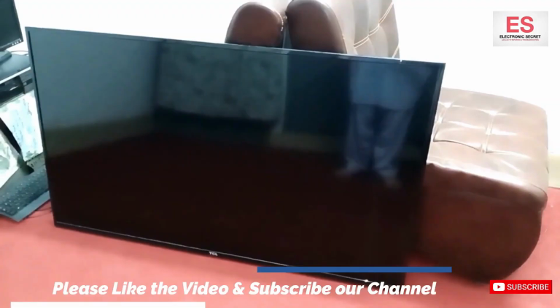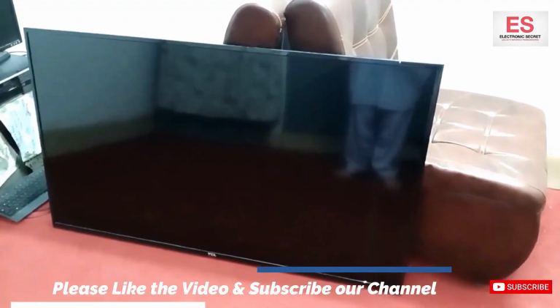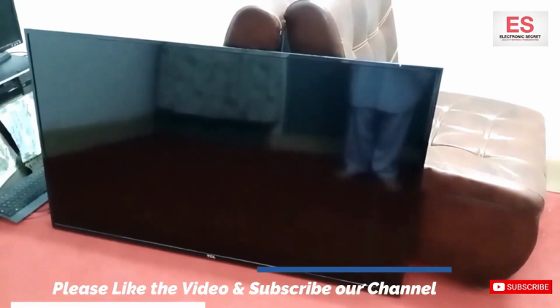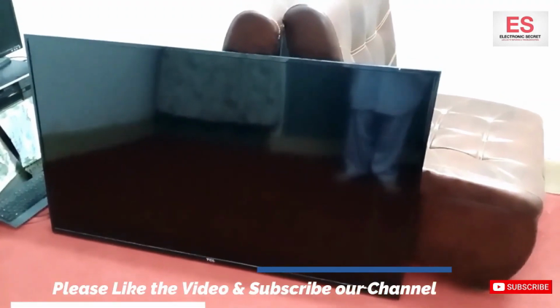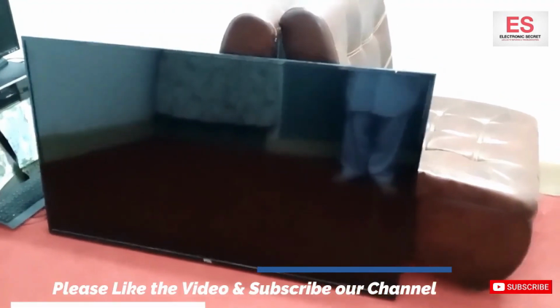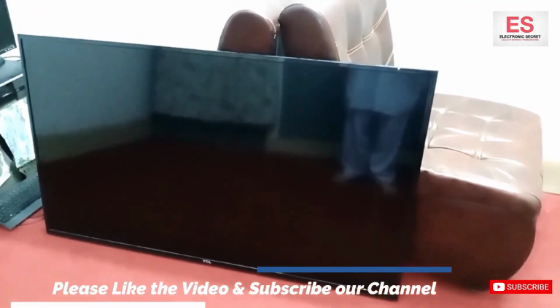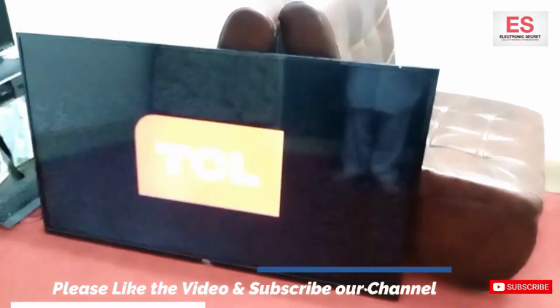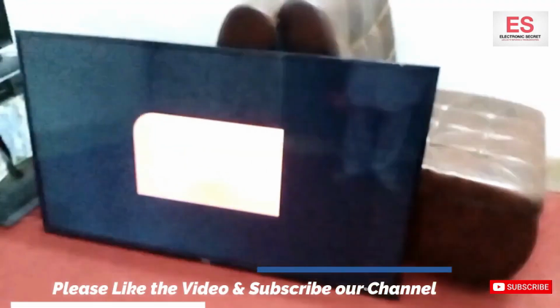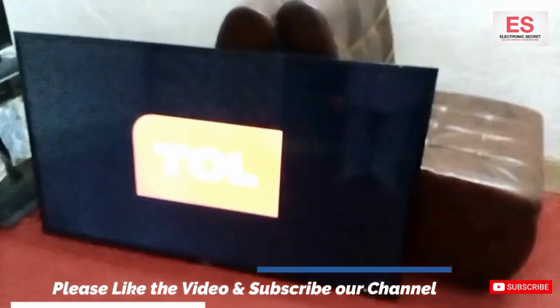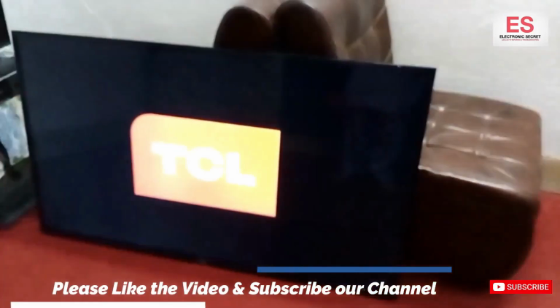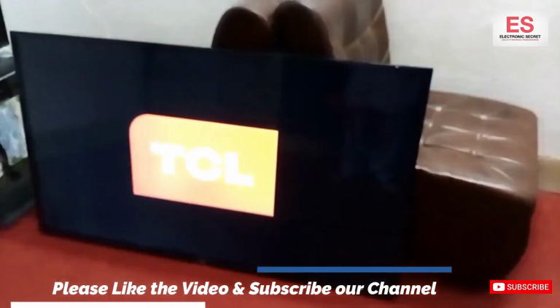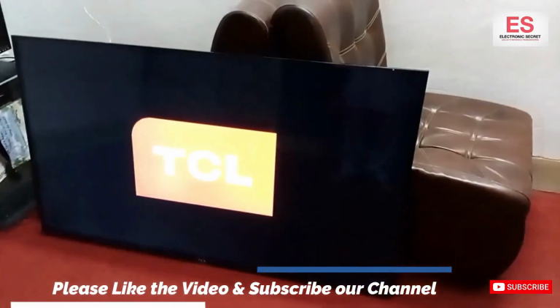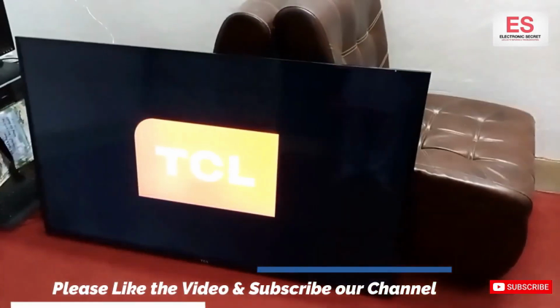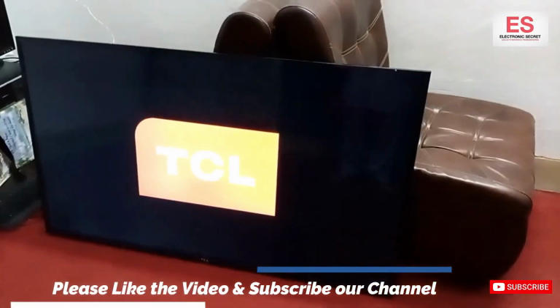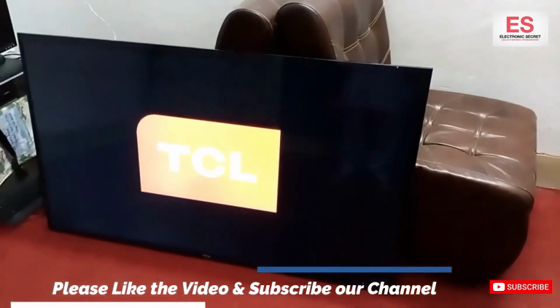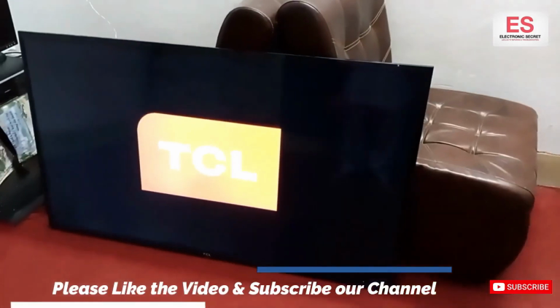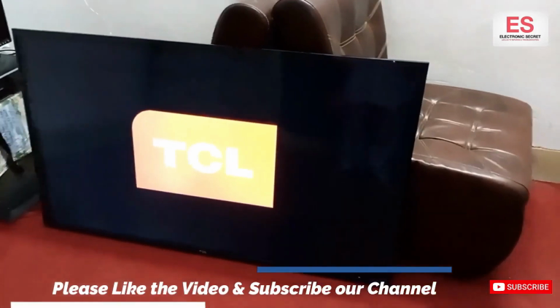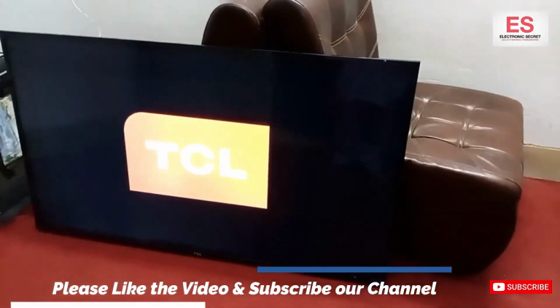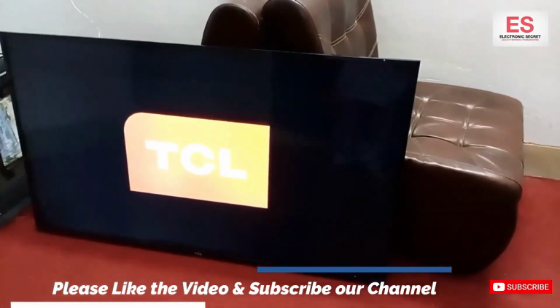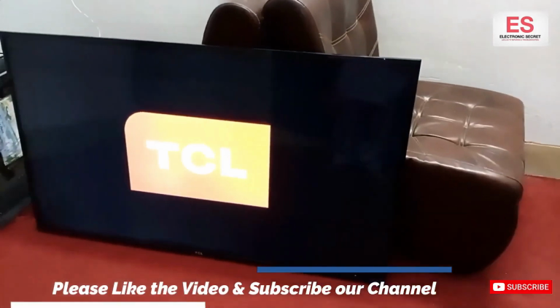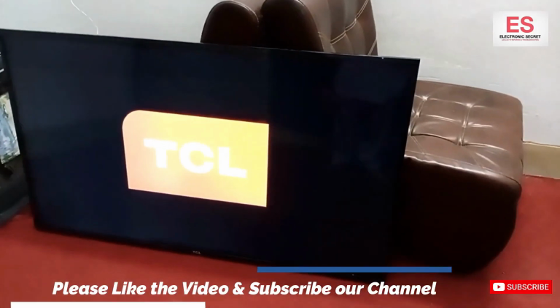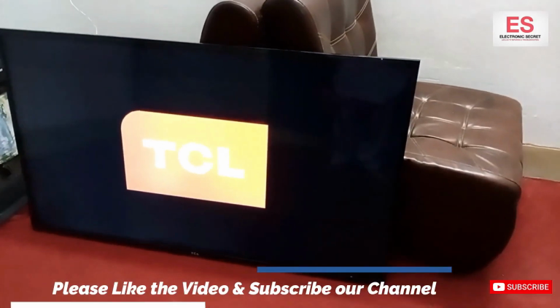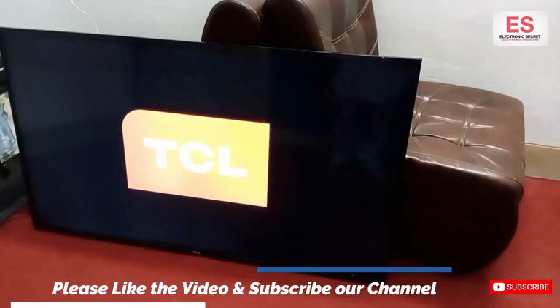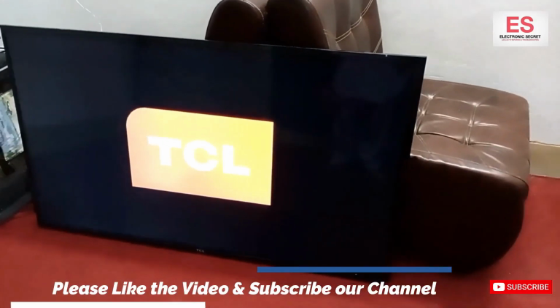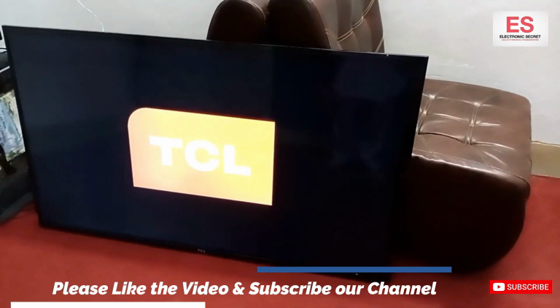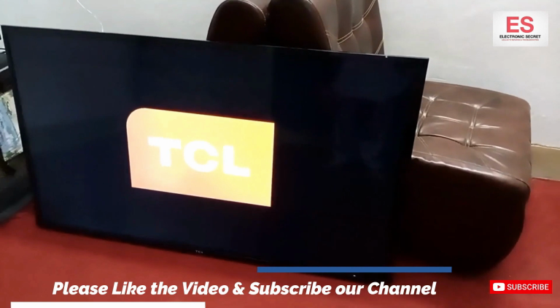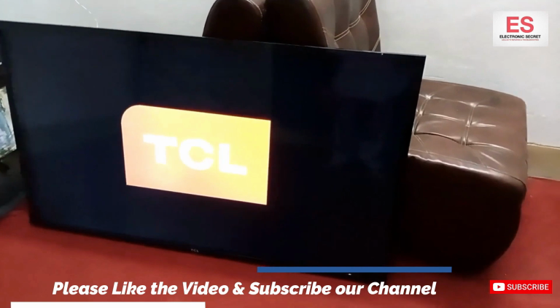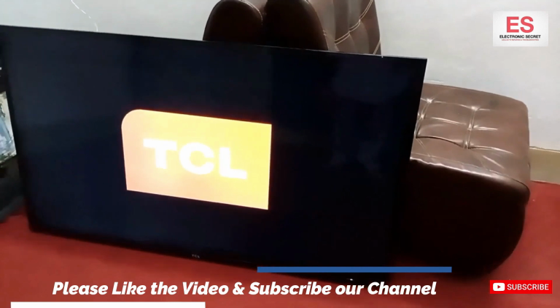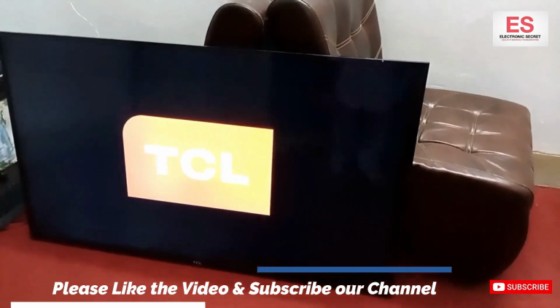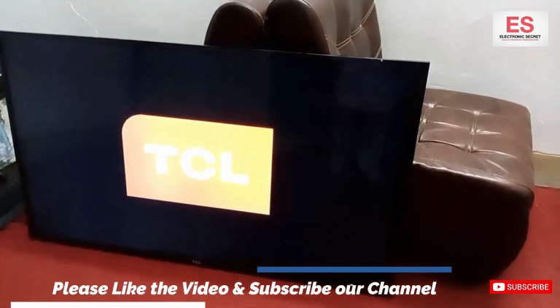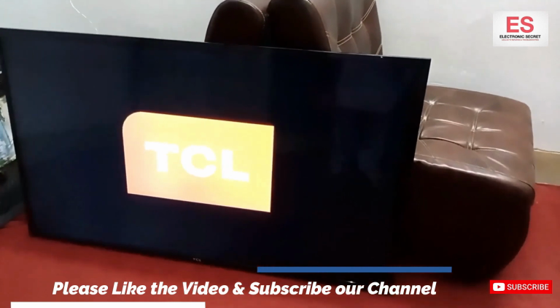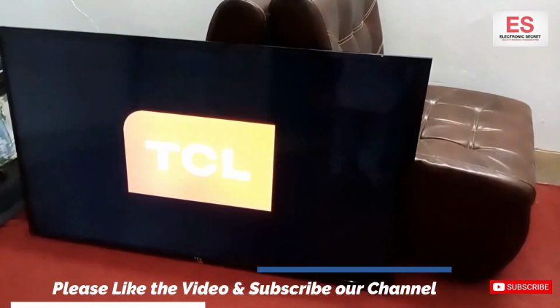The black screen problem on the TCL Roku TV has been fixed. Thanks for watching. Goodbye.